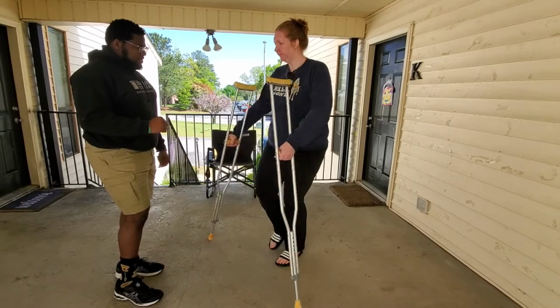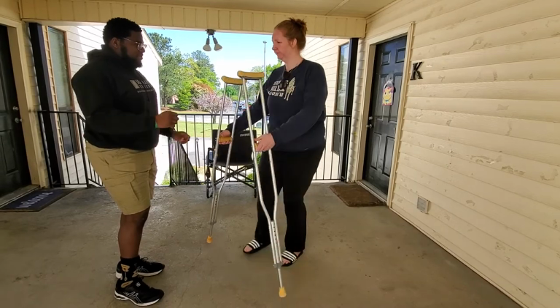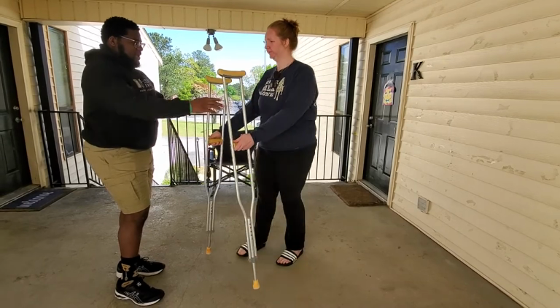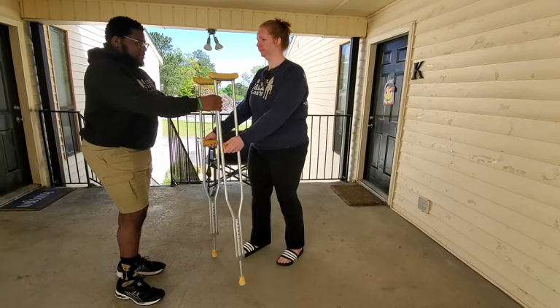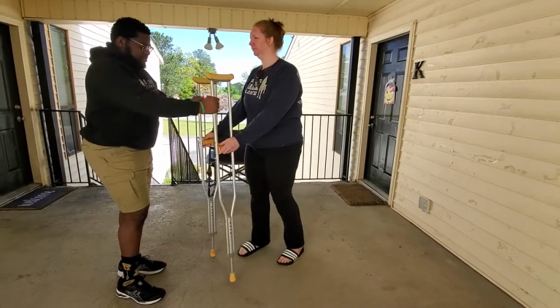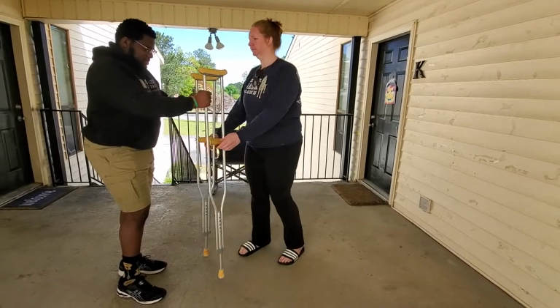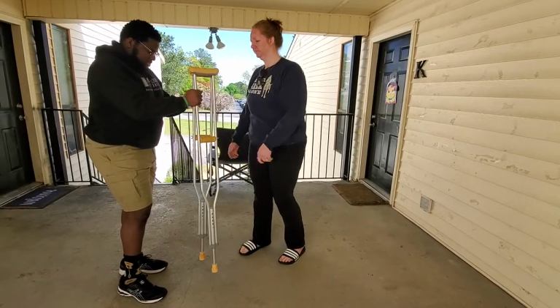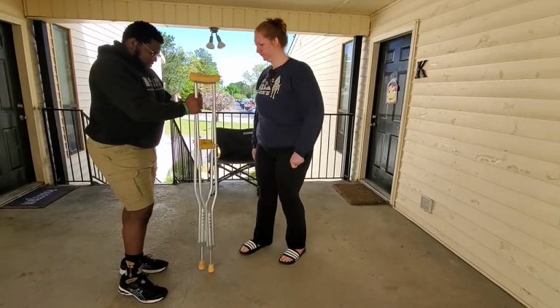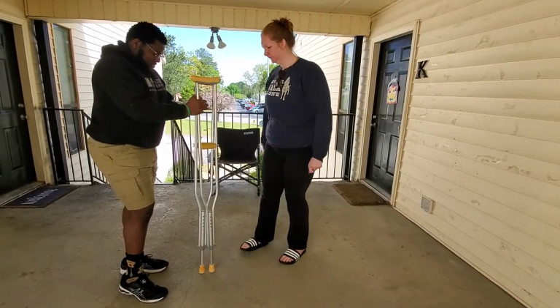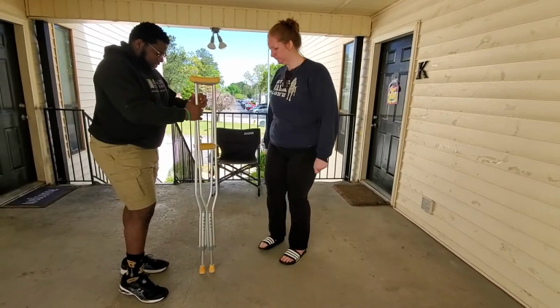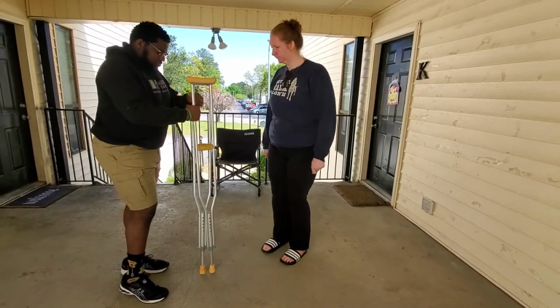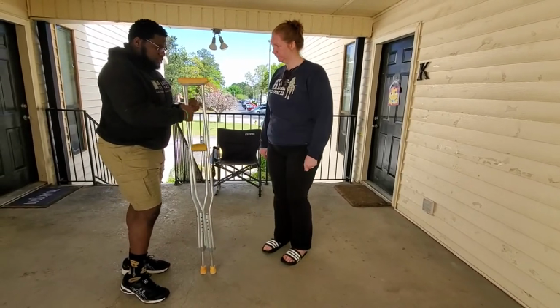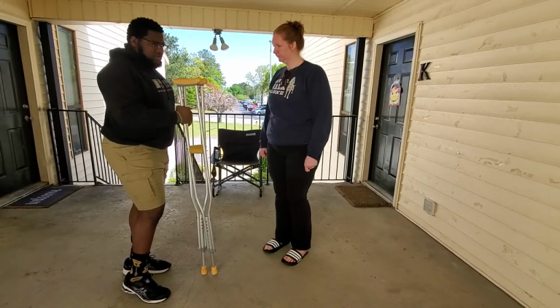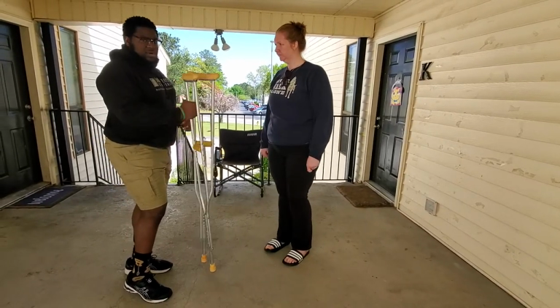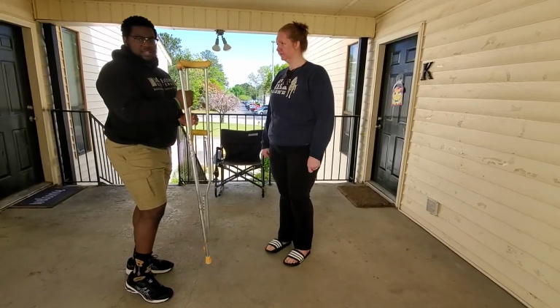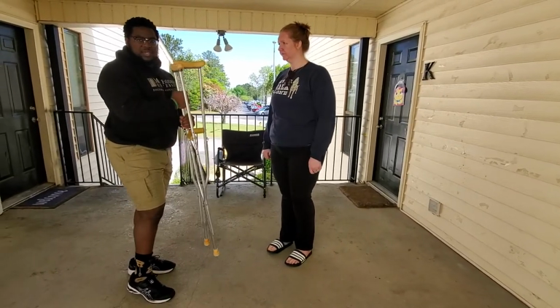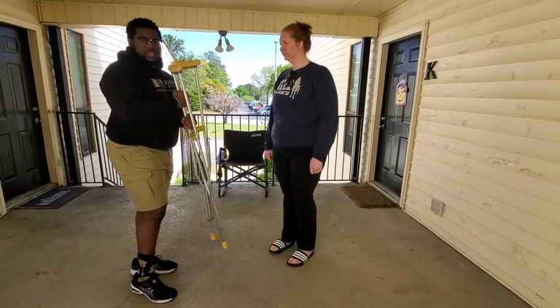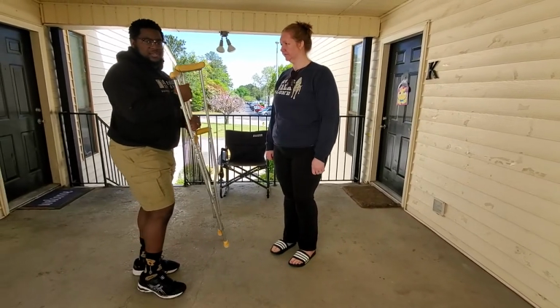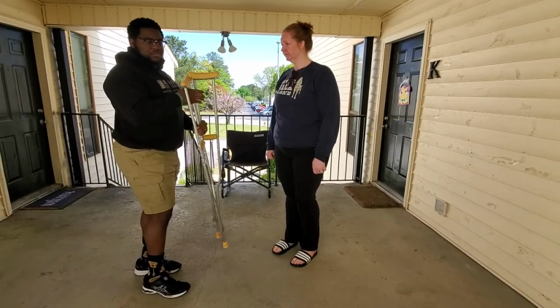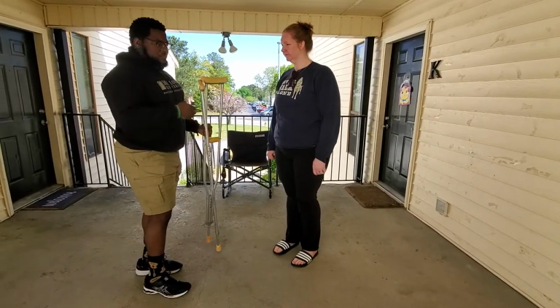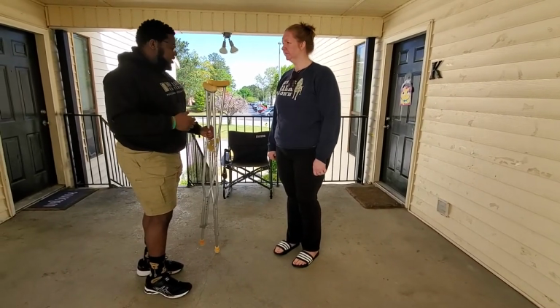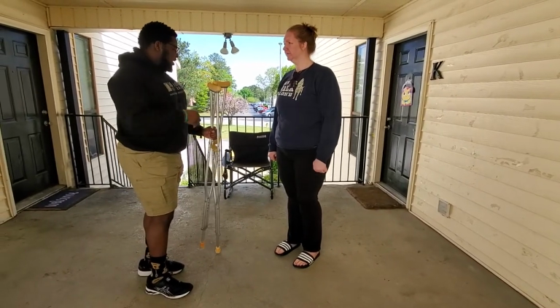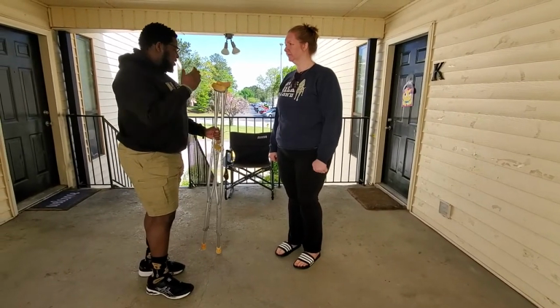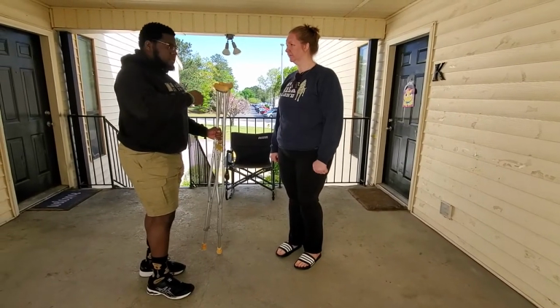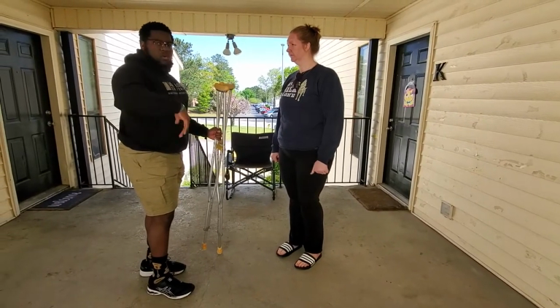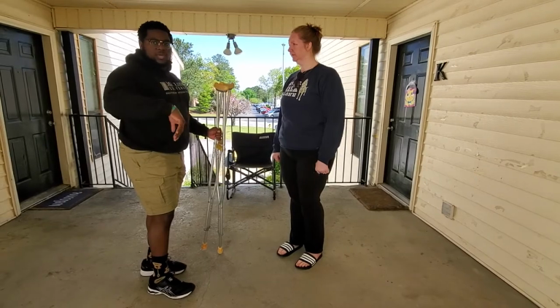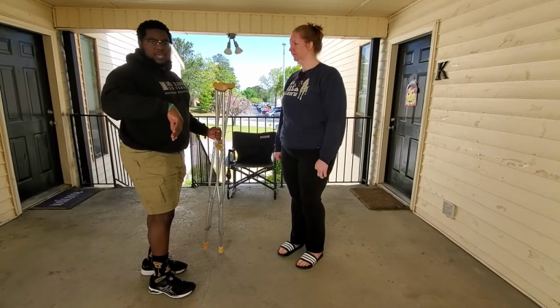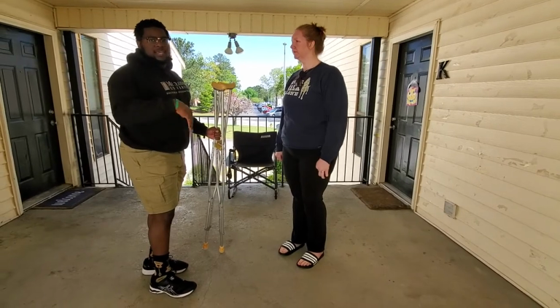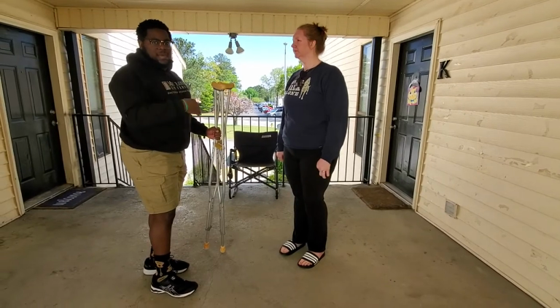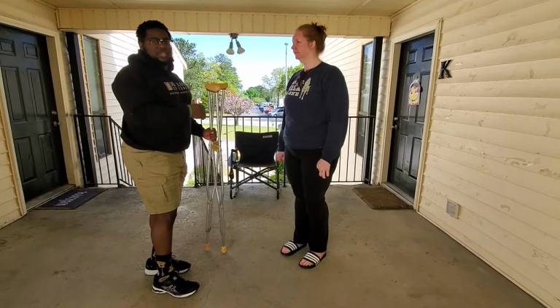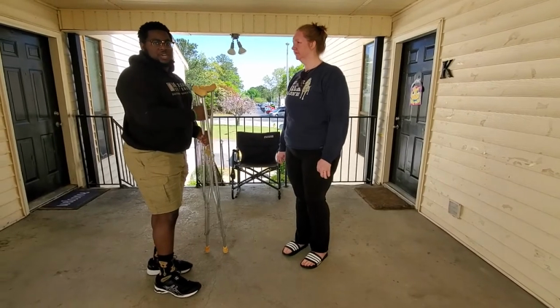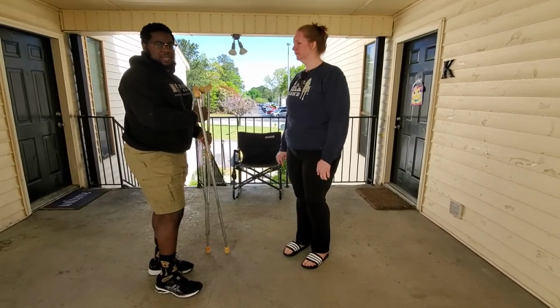I'm now going to show the patient how to properly get up, walk, and then get back in a chair.